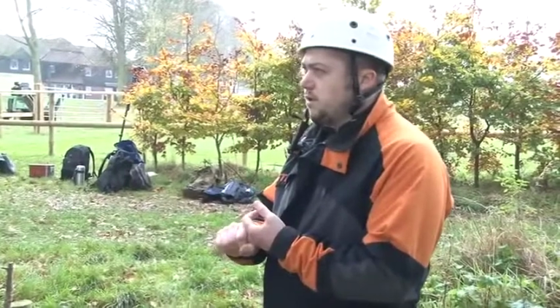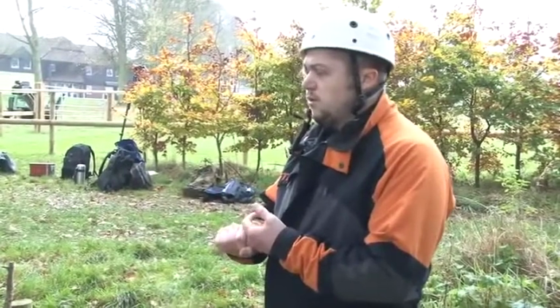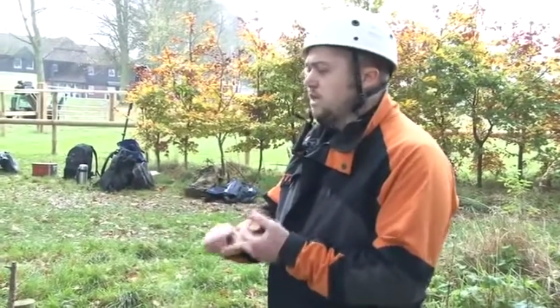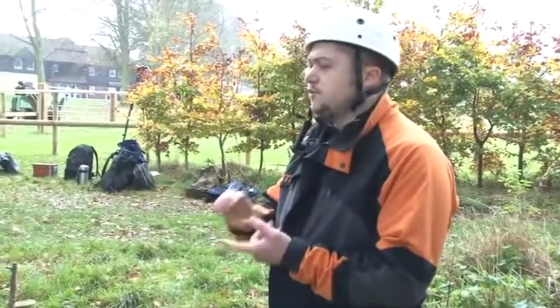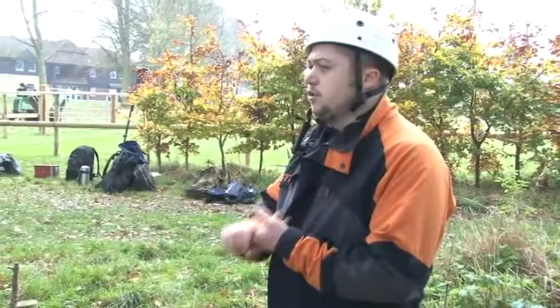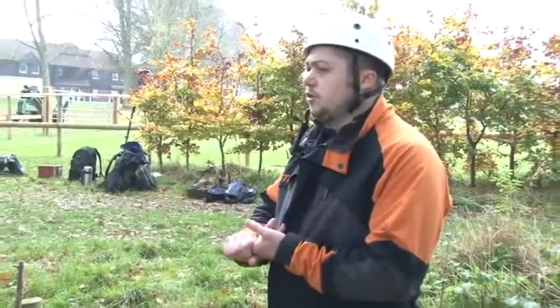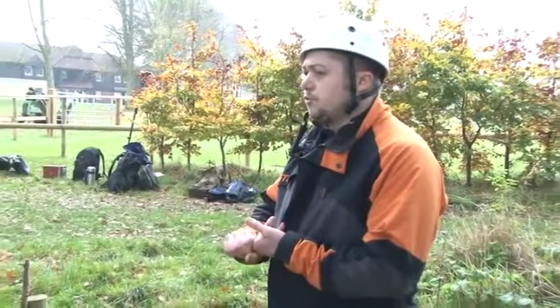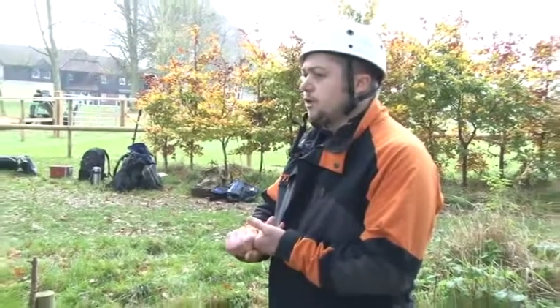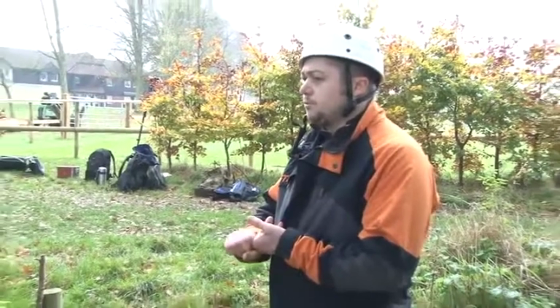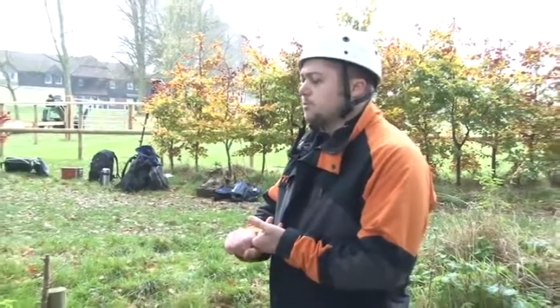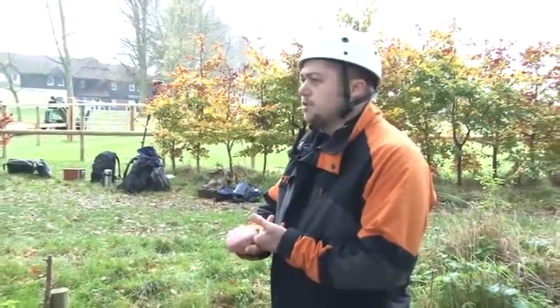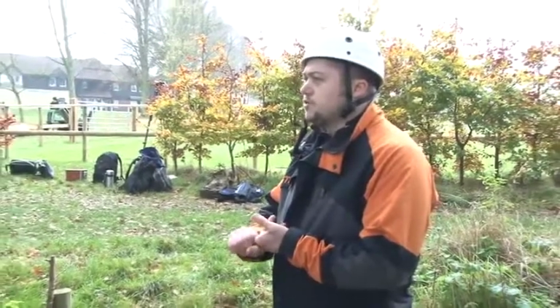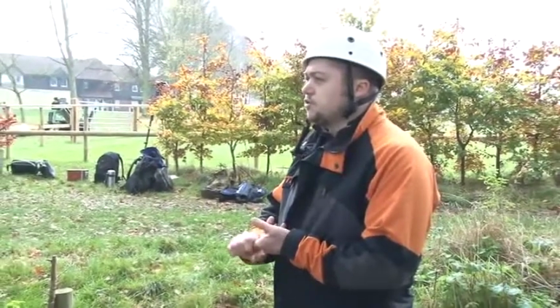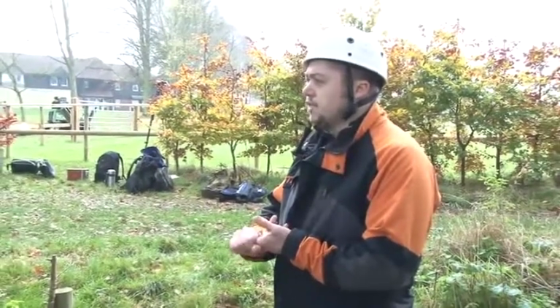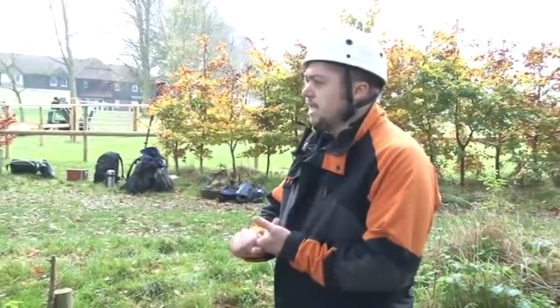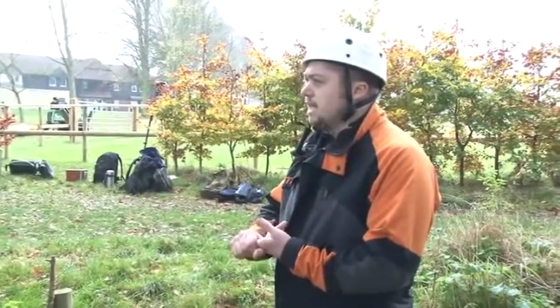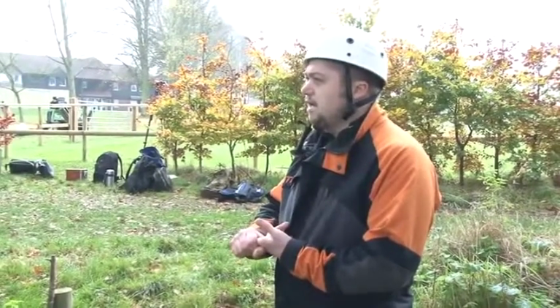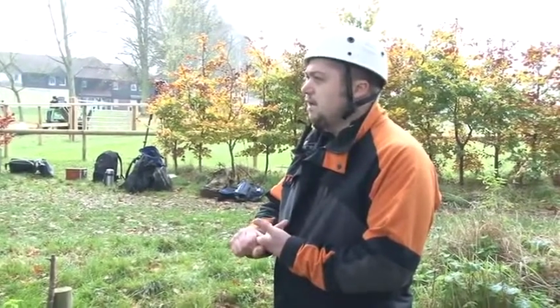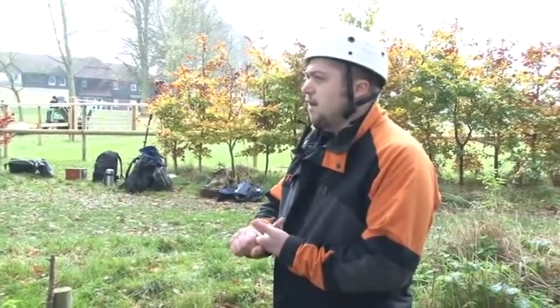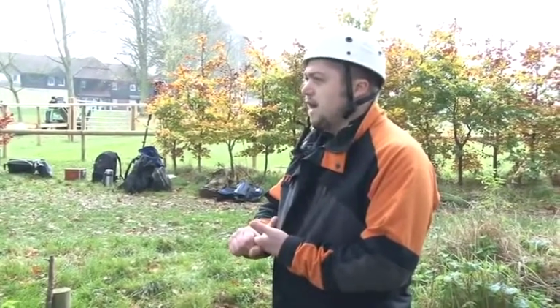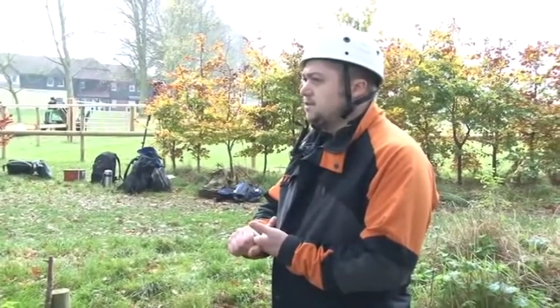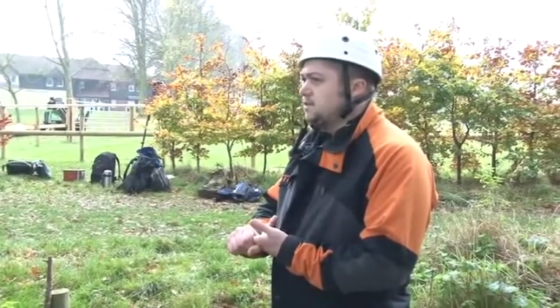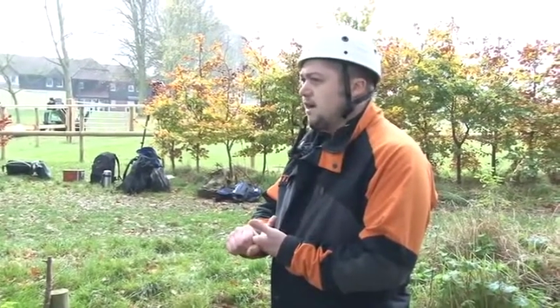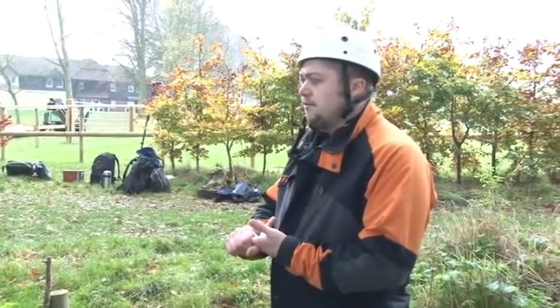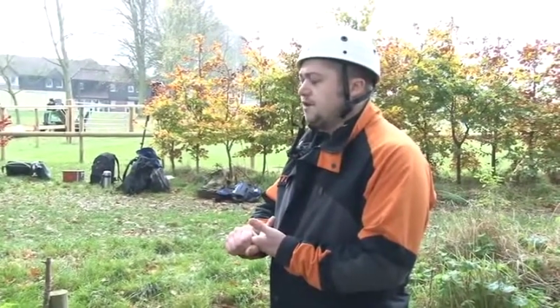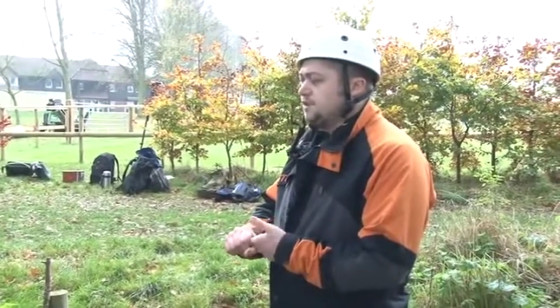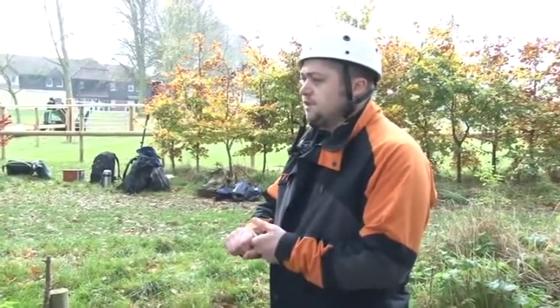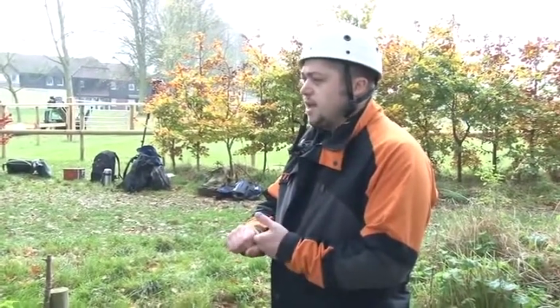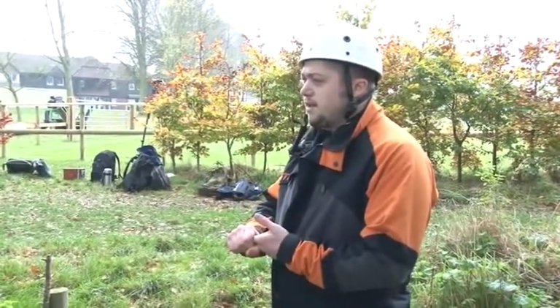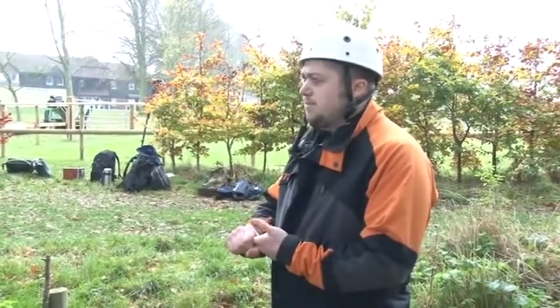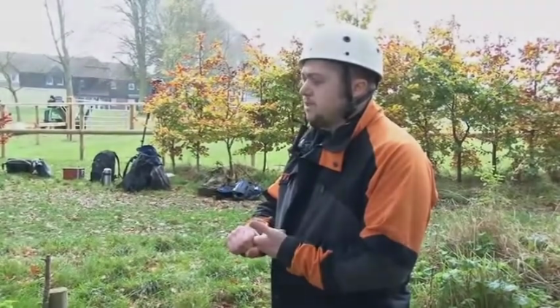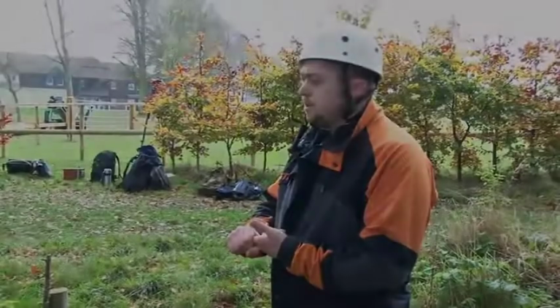Alright, let's have your pre-climb inspections of the tree and kit, and first in each pair can then make a start.